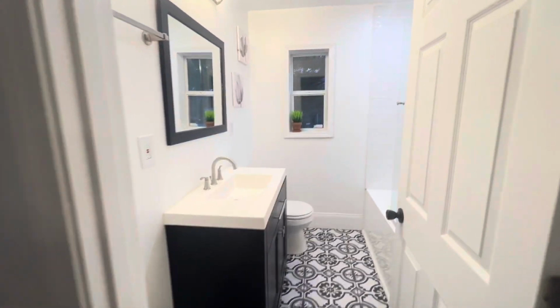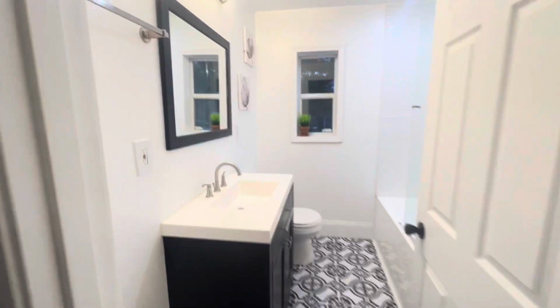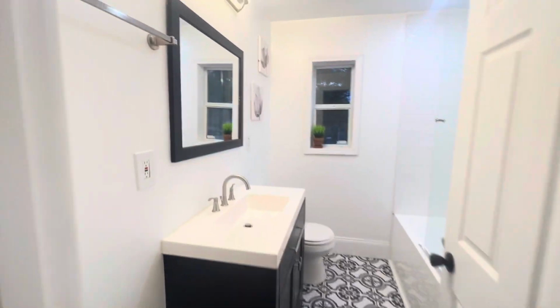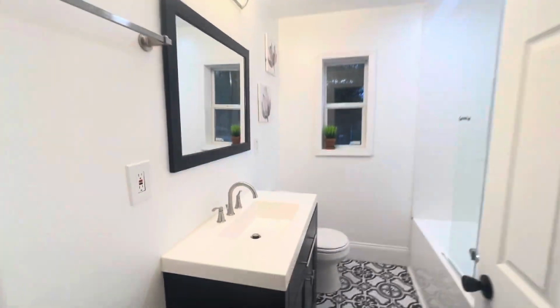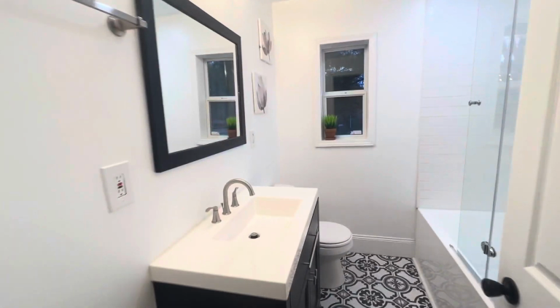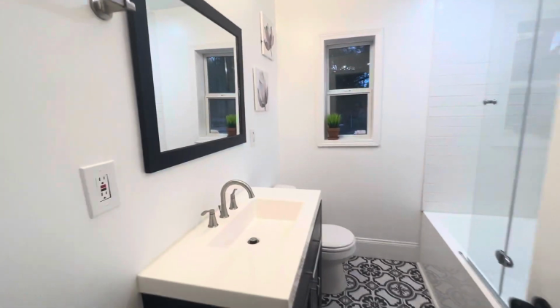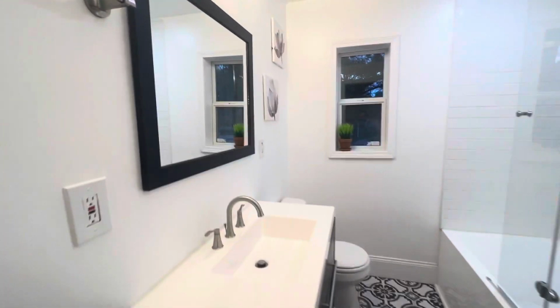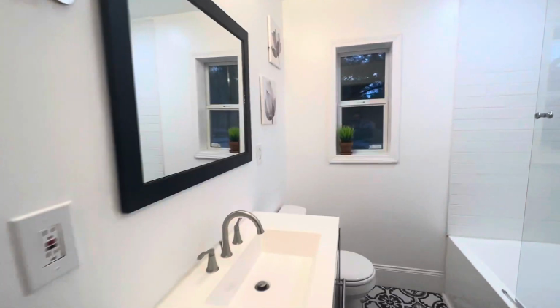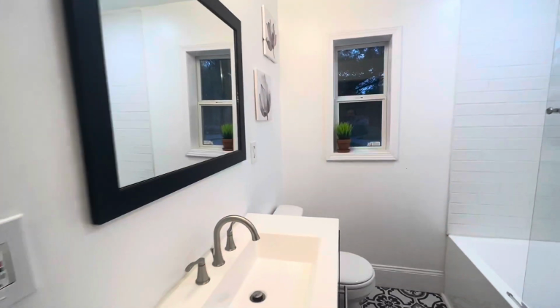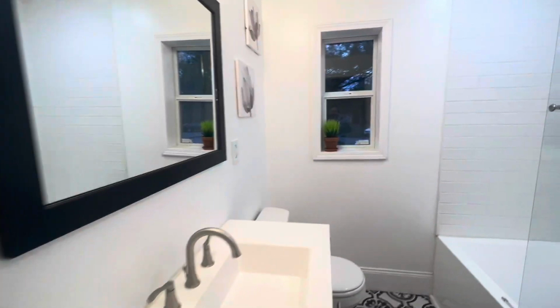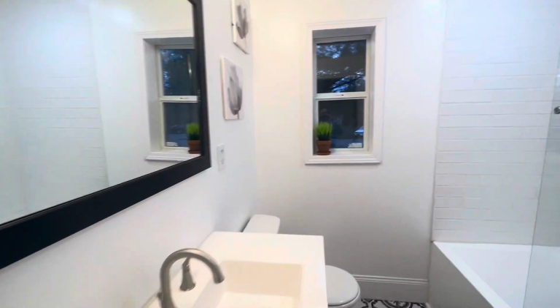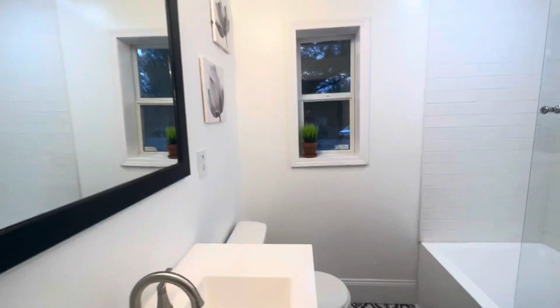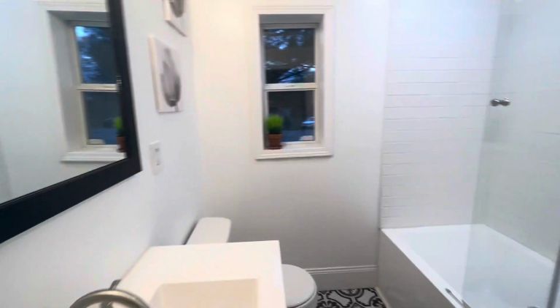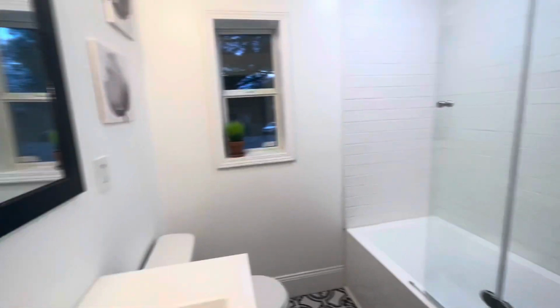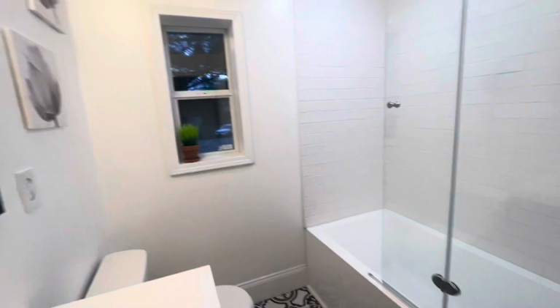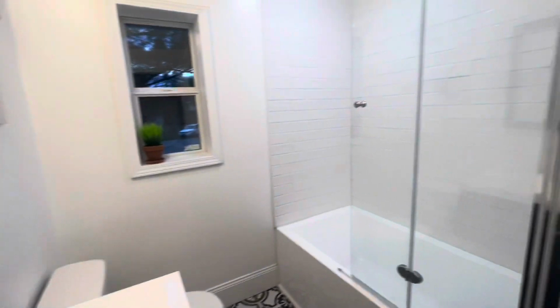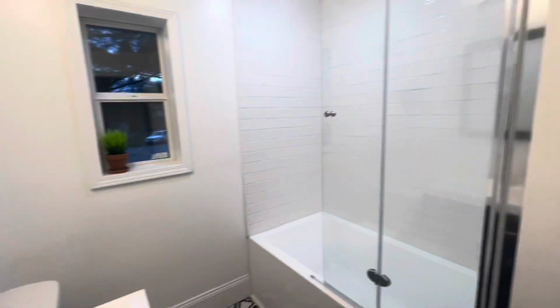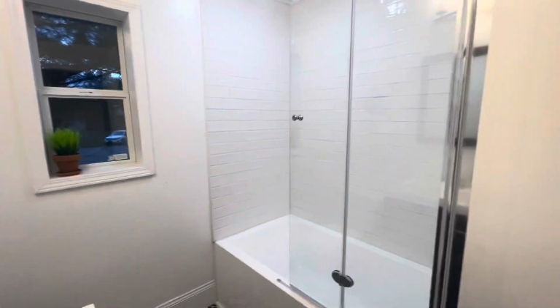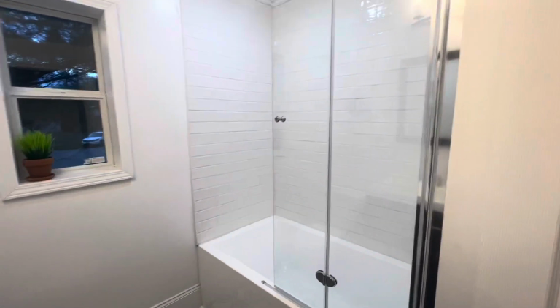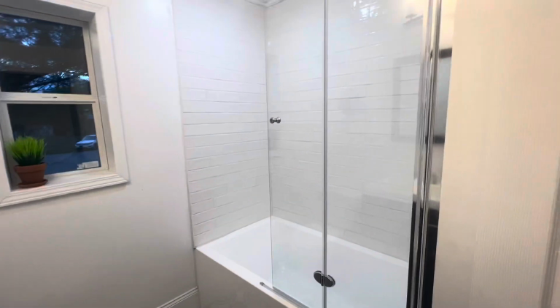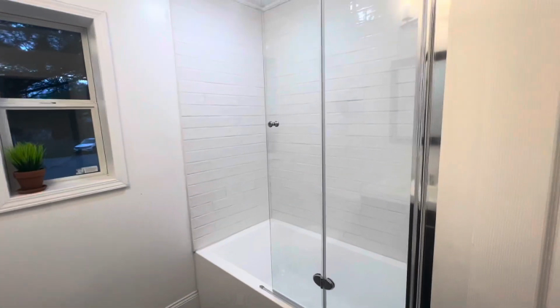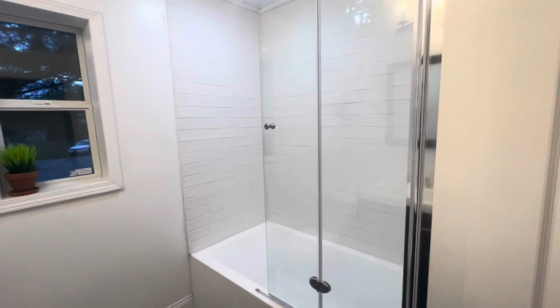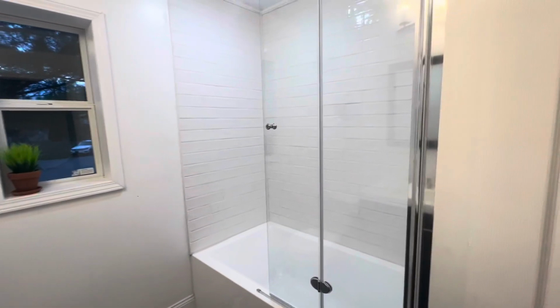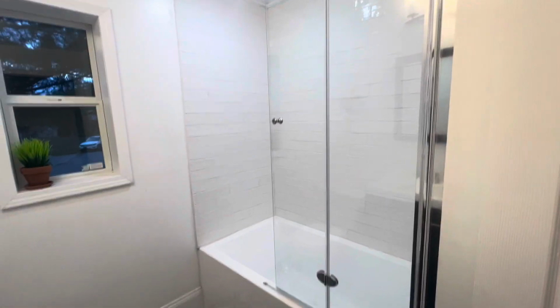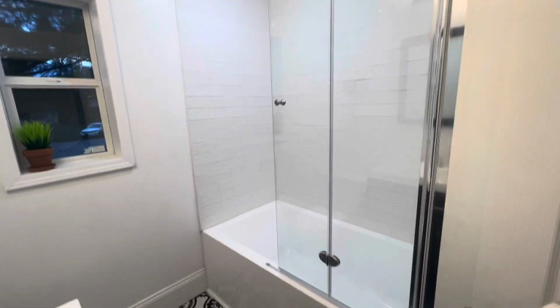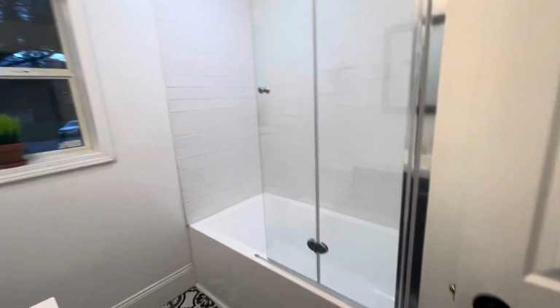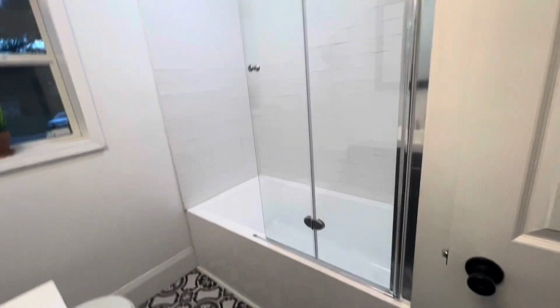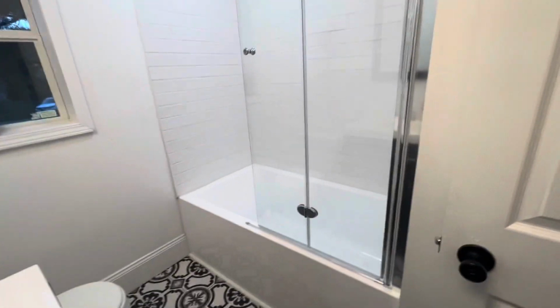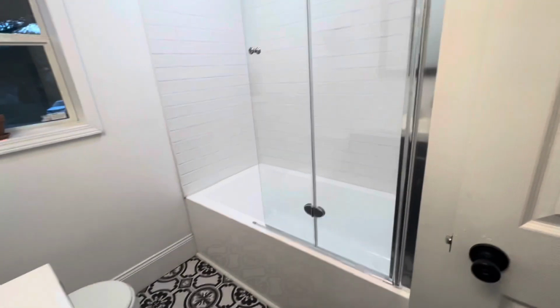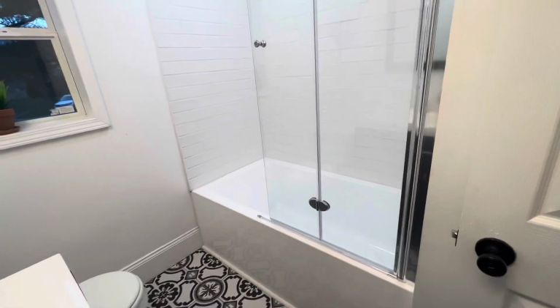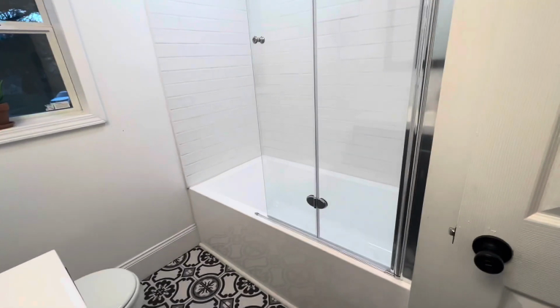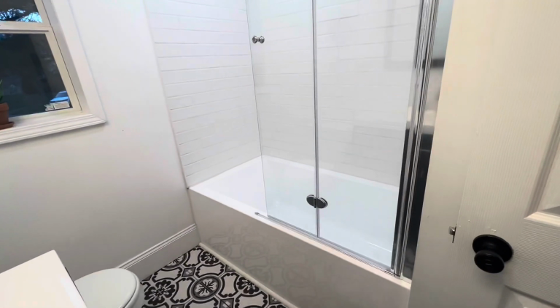Fully remodeled first floor bathroom with beautiful tile and an extra deep tub.